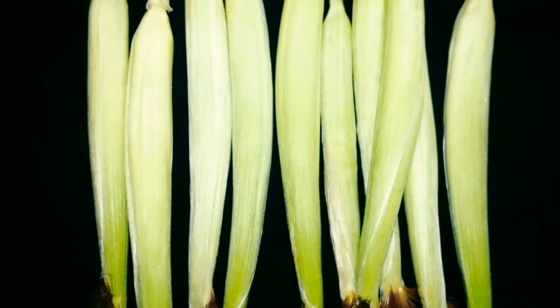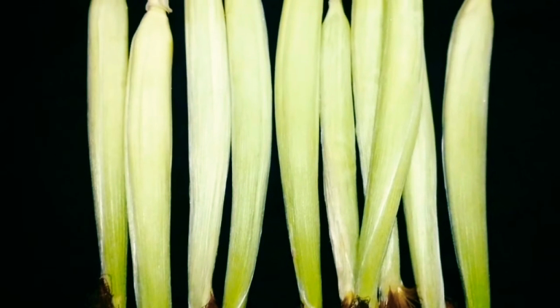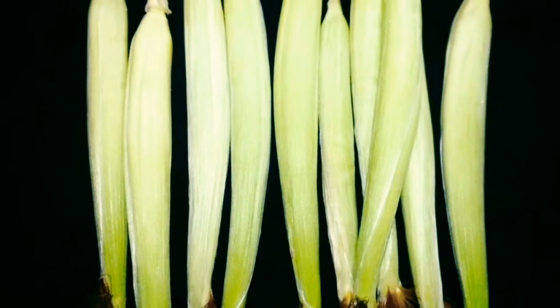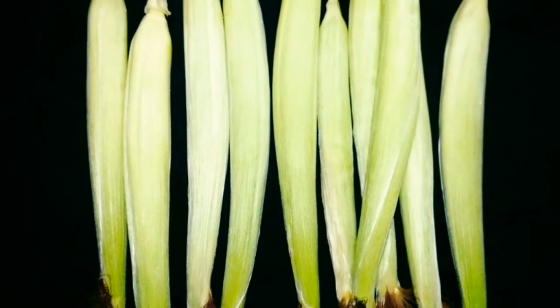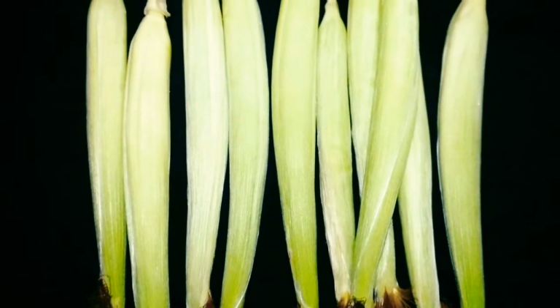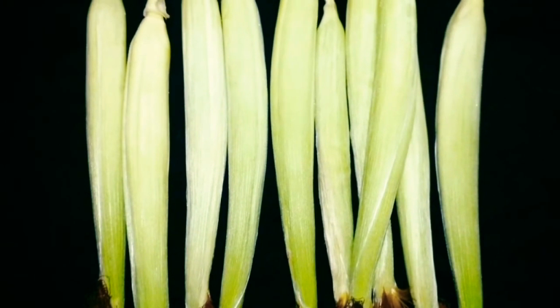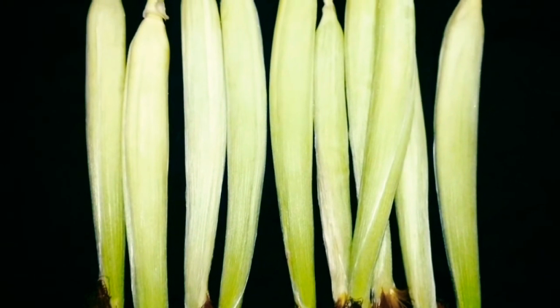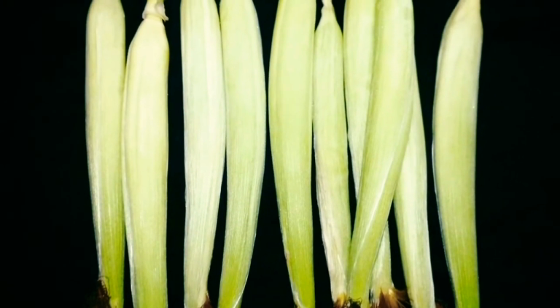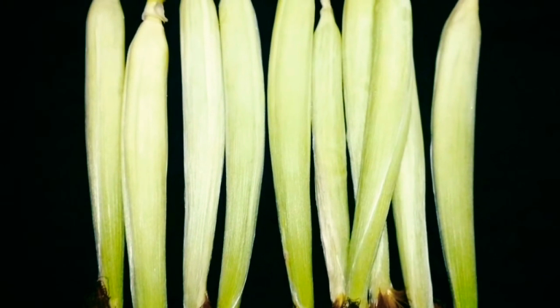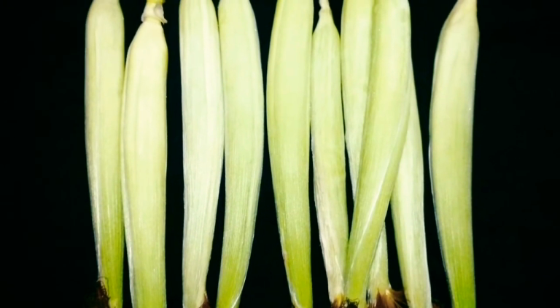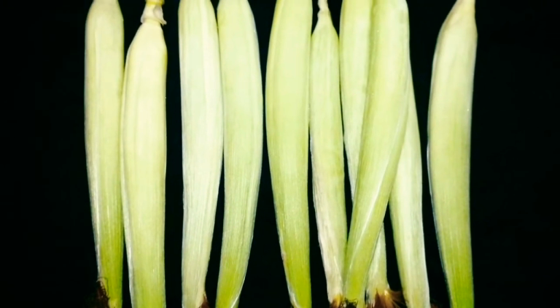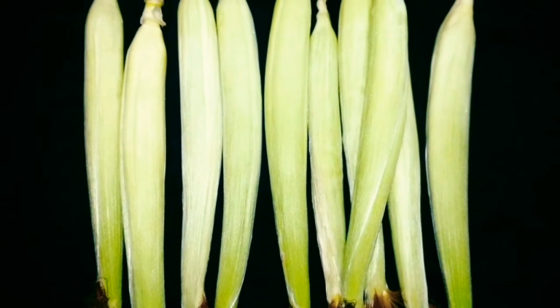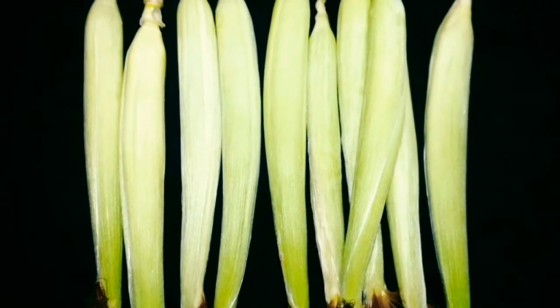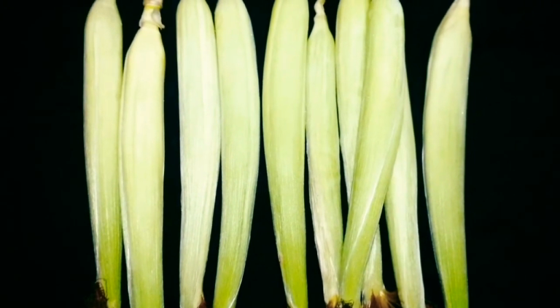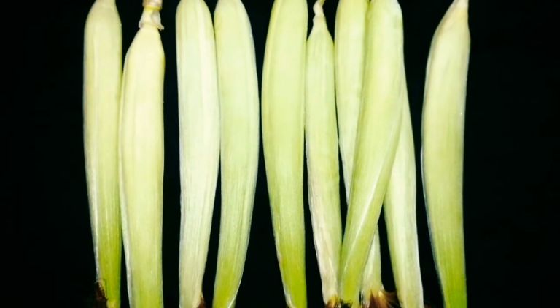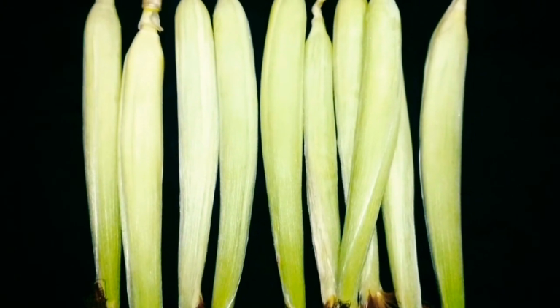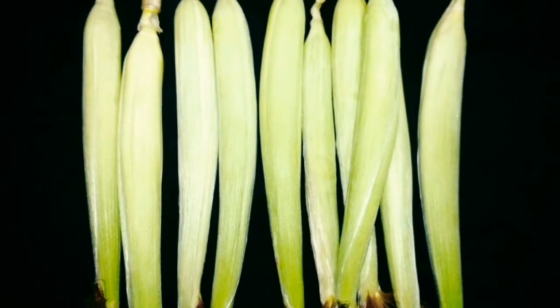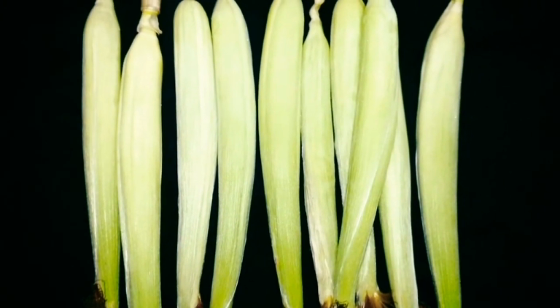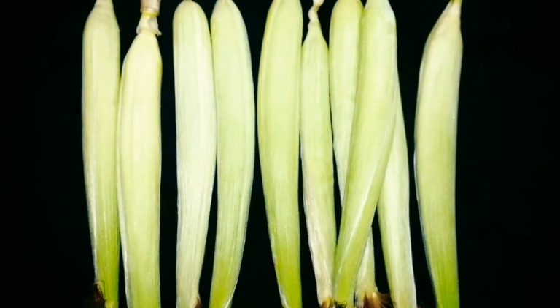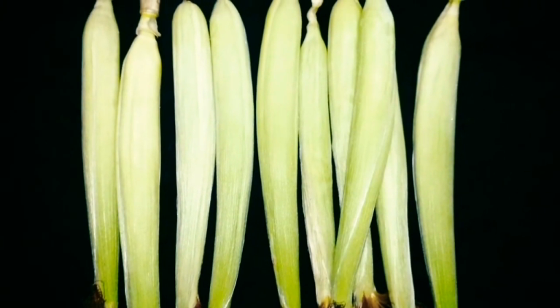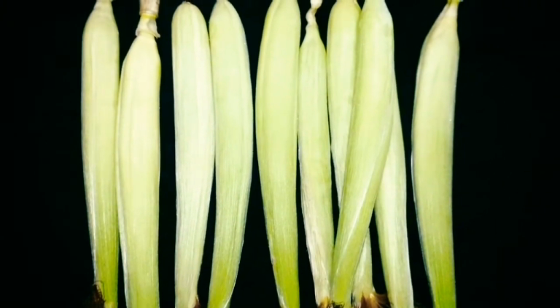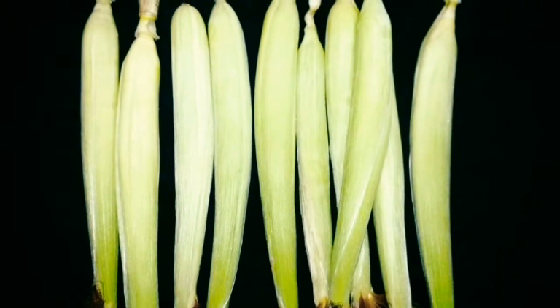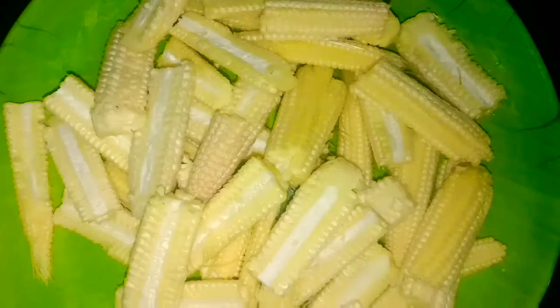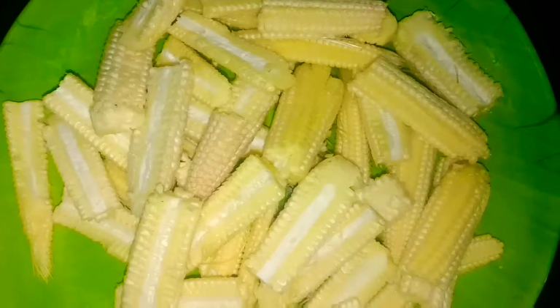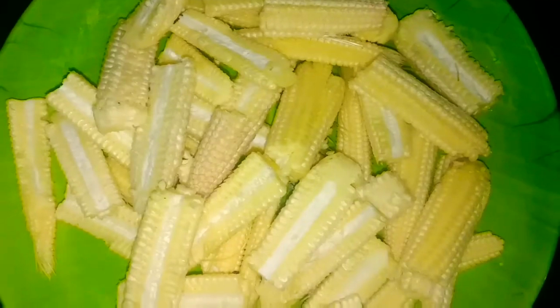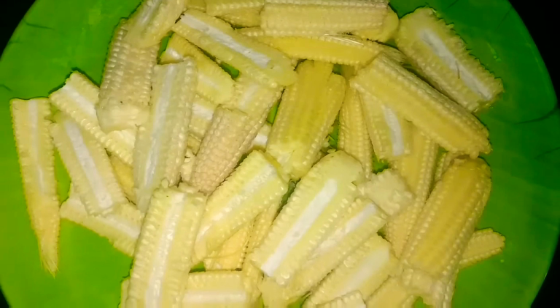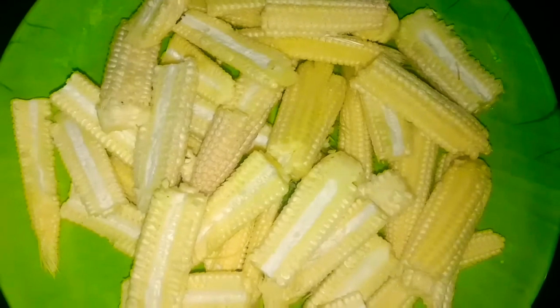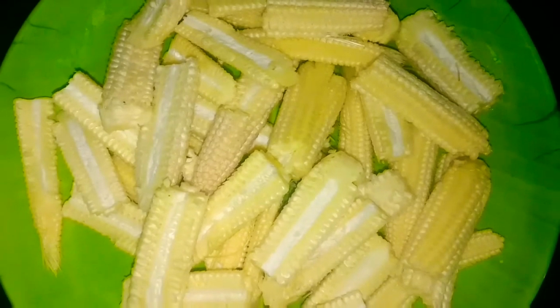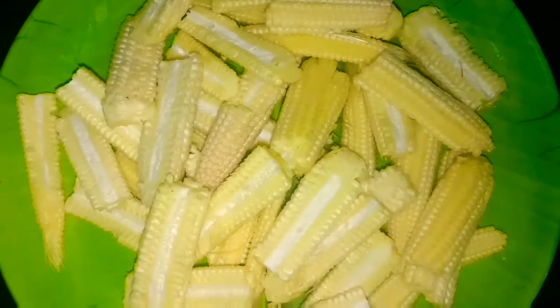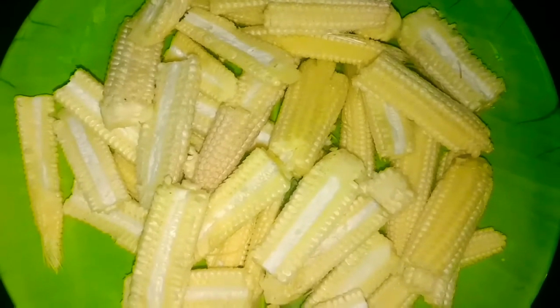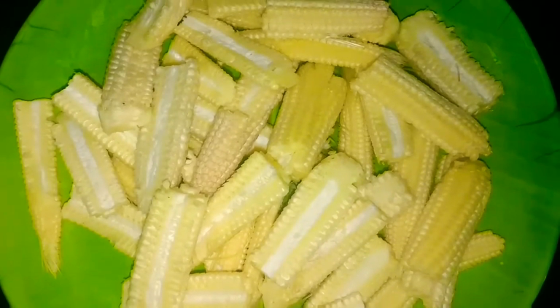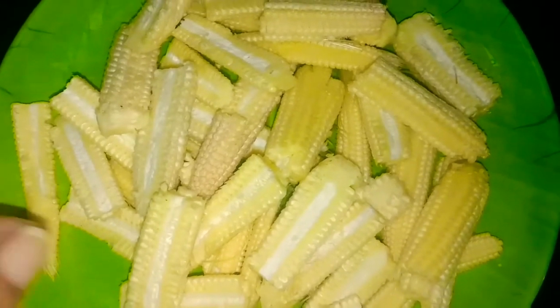Please do not cut the baby corn into small pieces. Please cut long pieces.